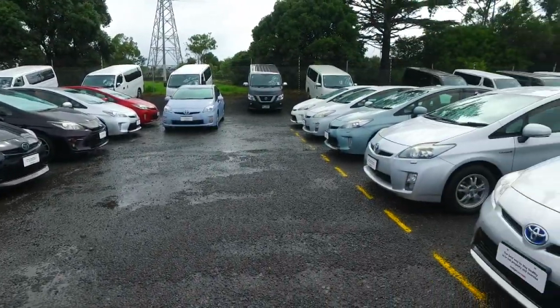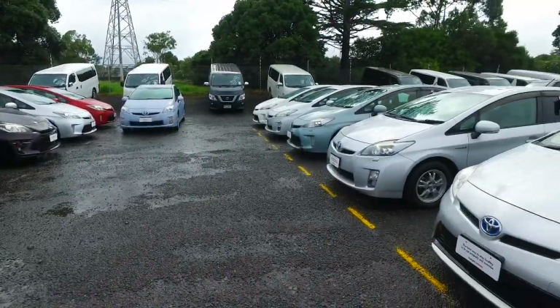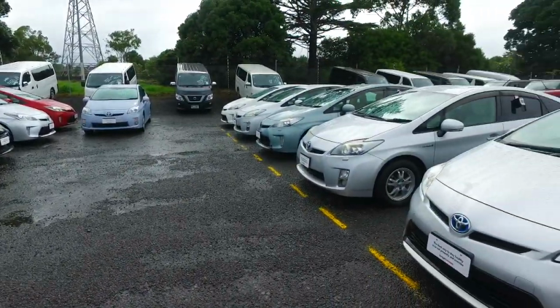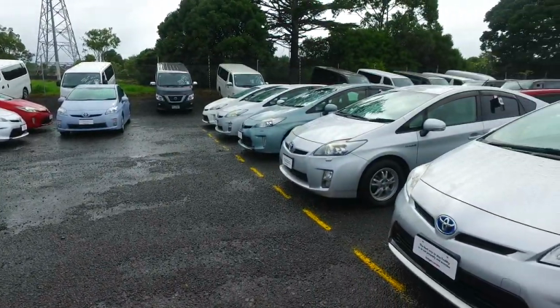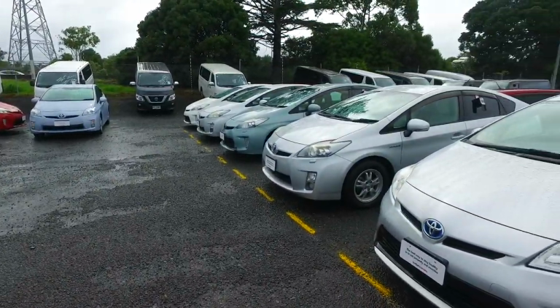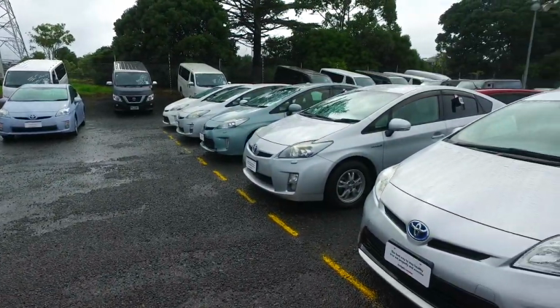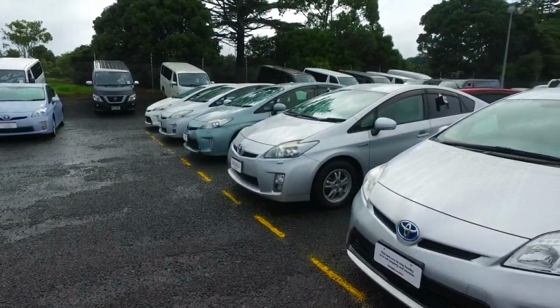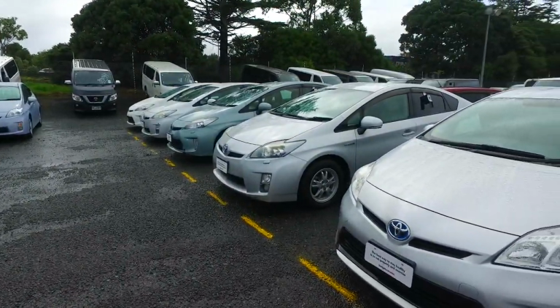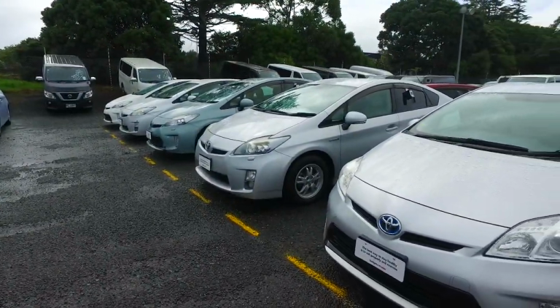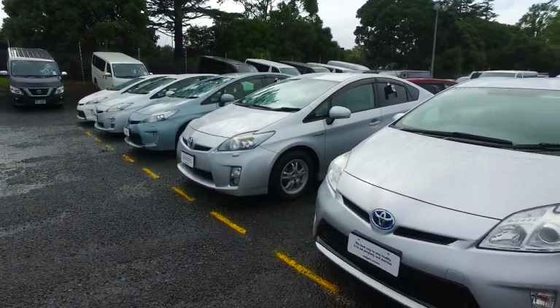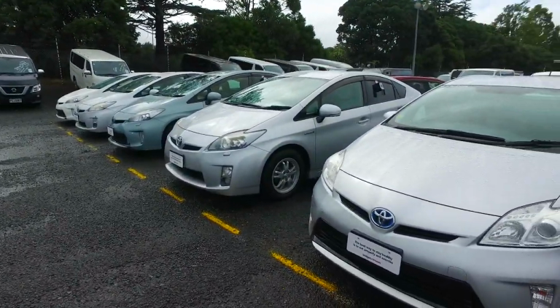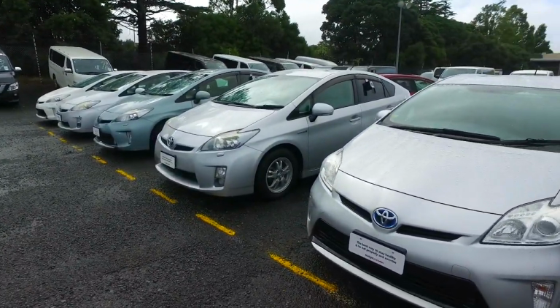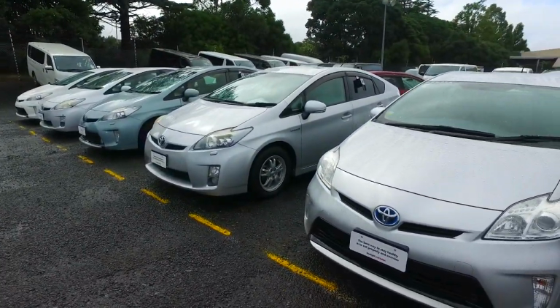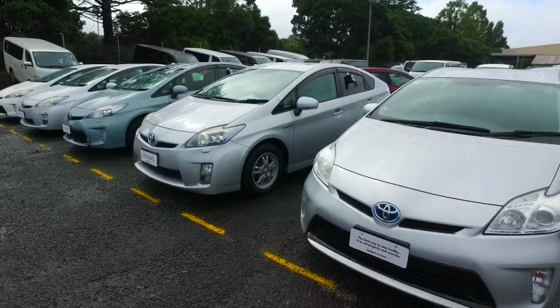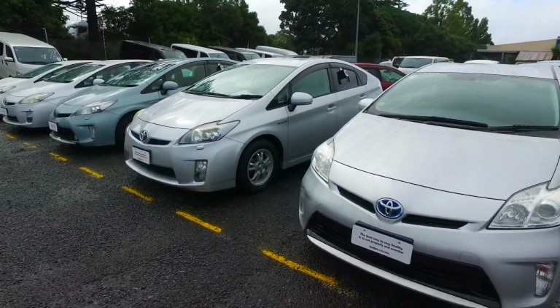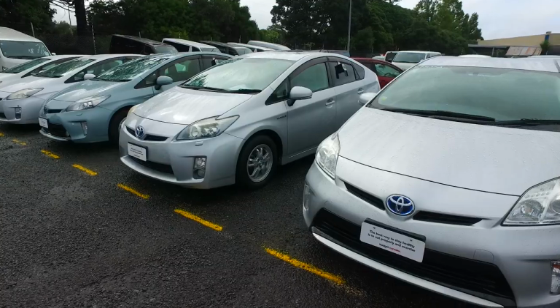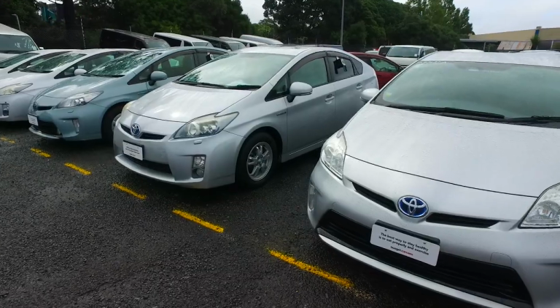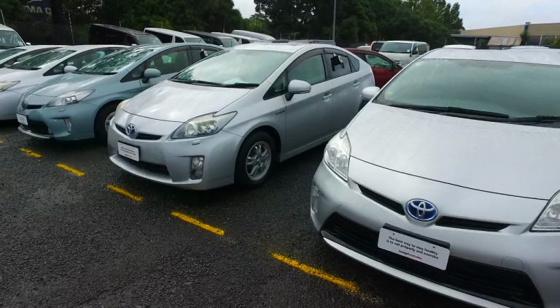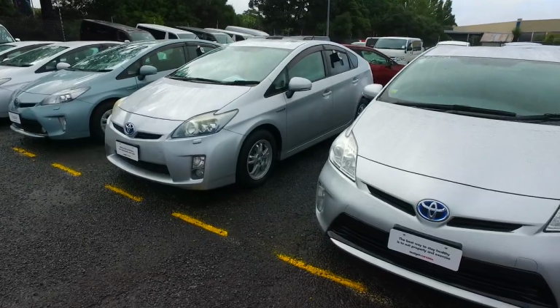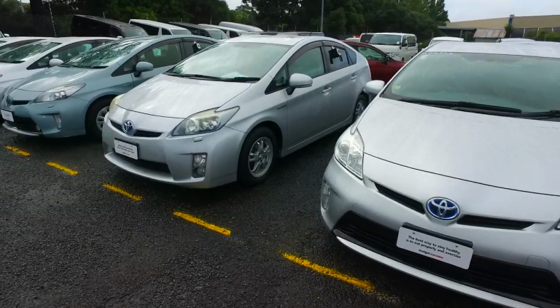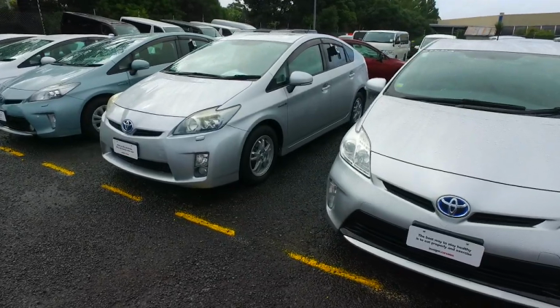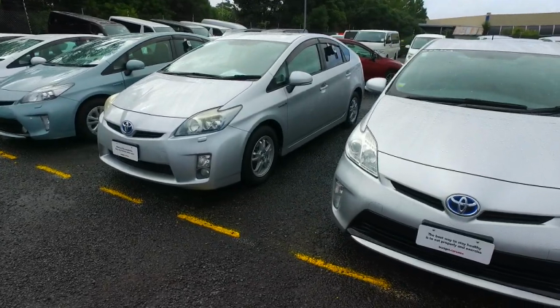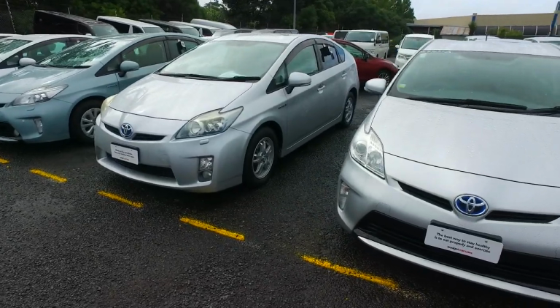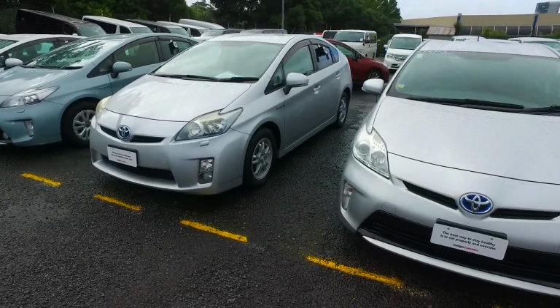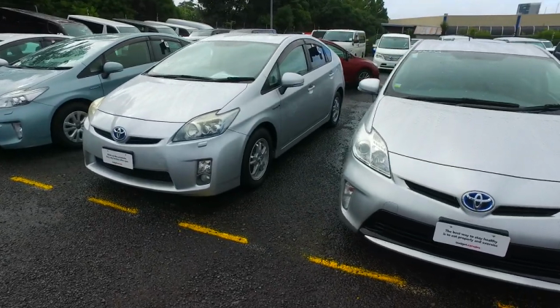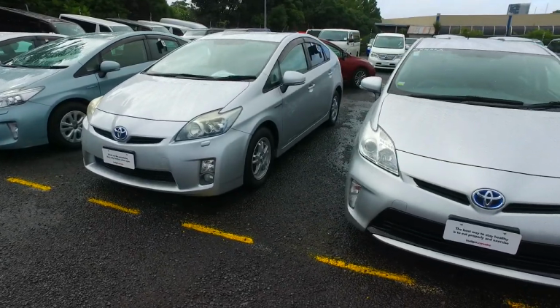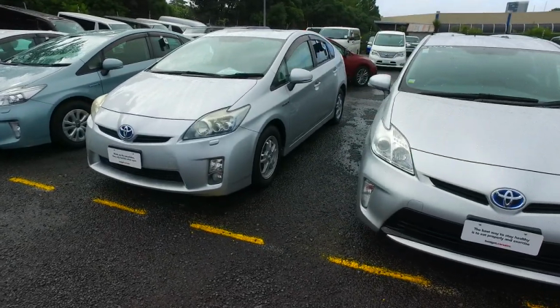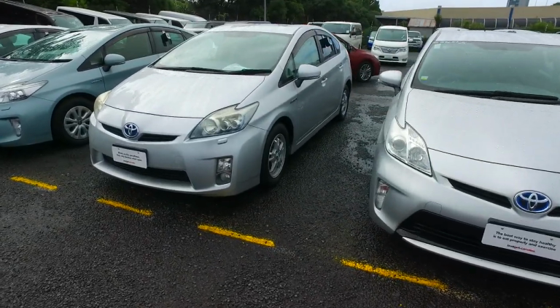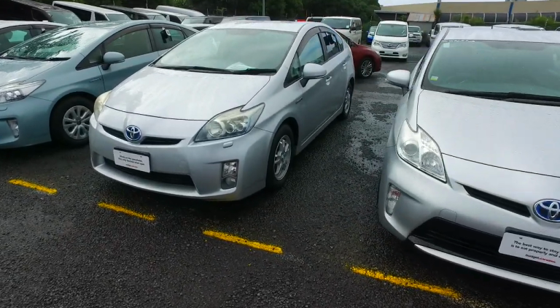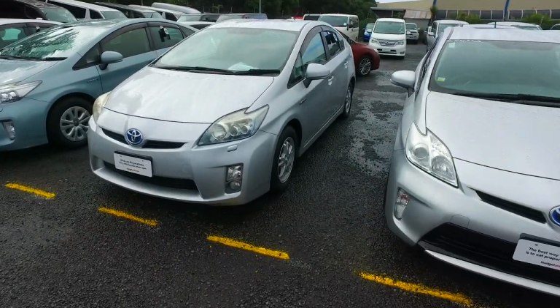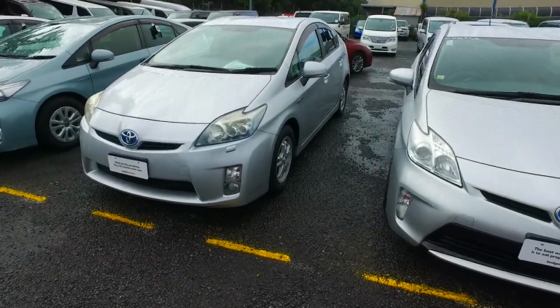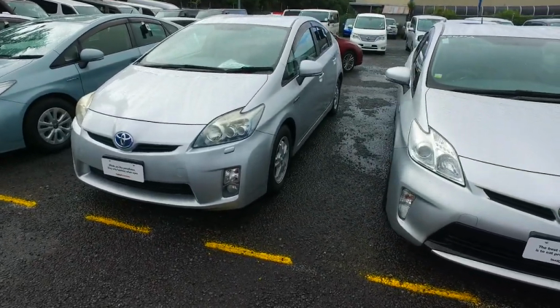Any questions, give us a buzz. We've been selling cars here for 40 years and we do sell tons of them. All the best and take care.